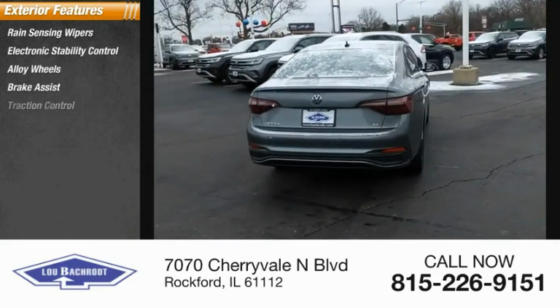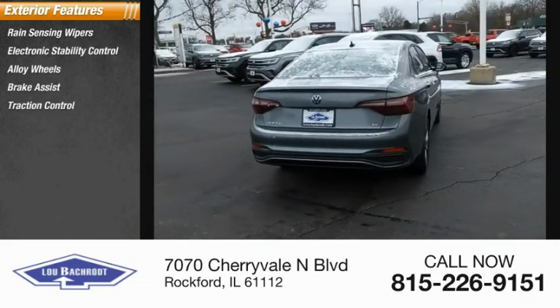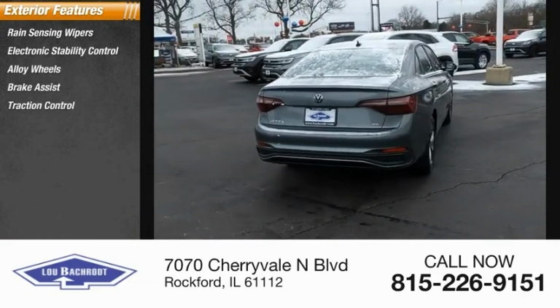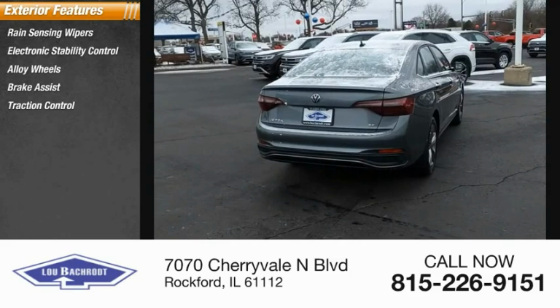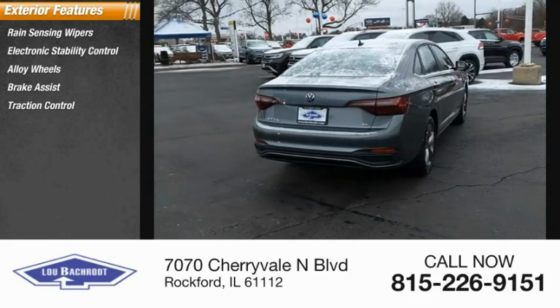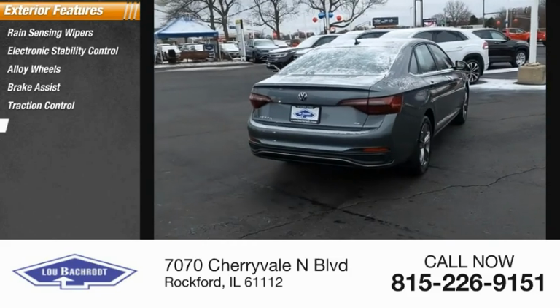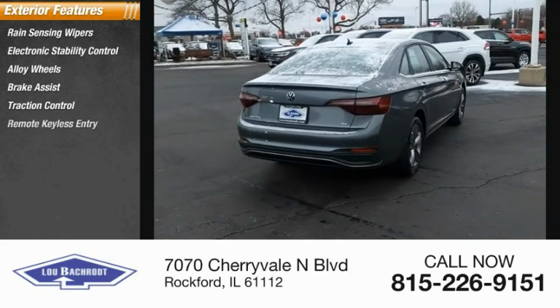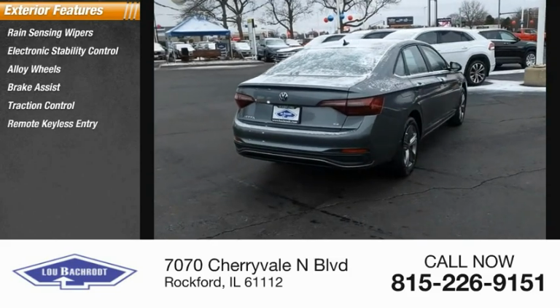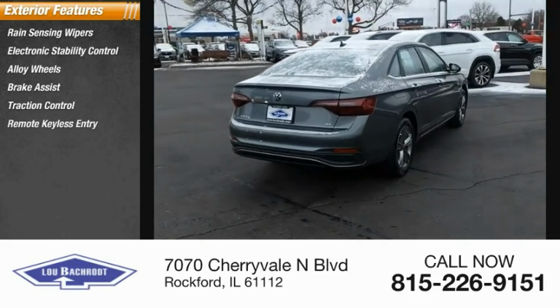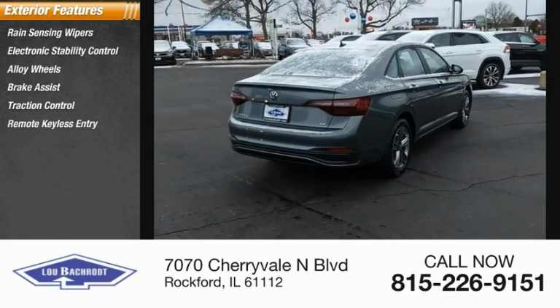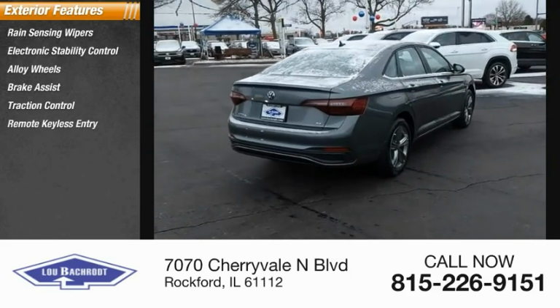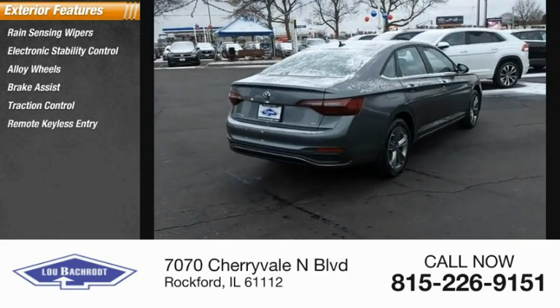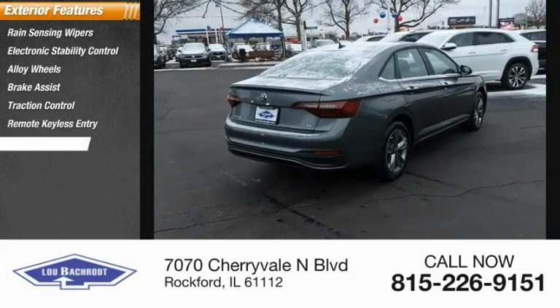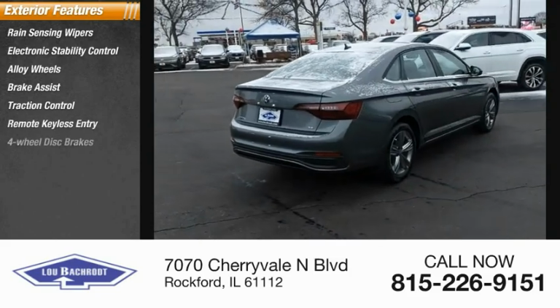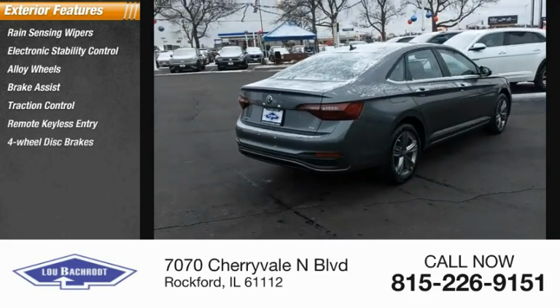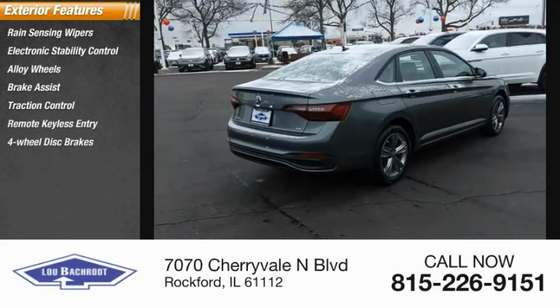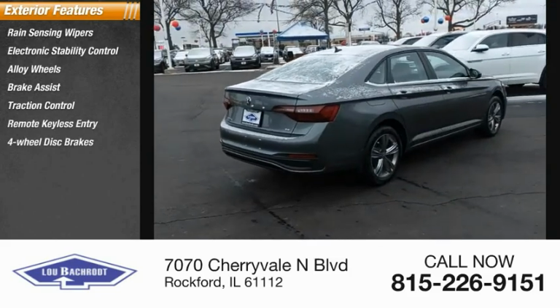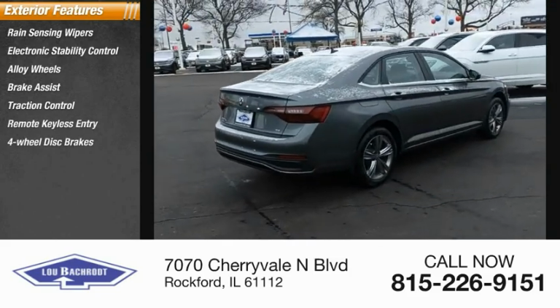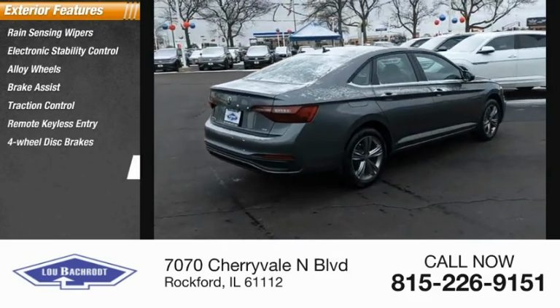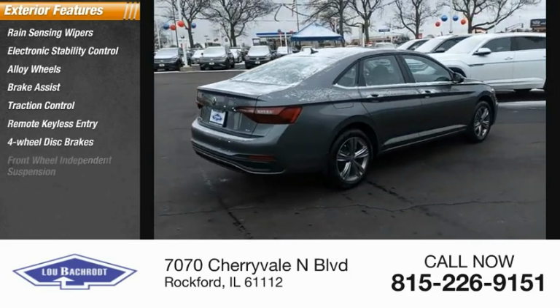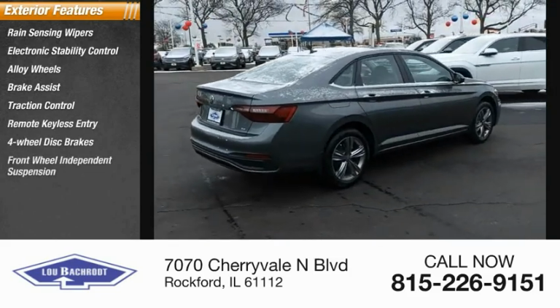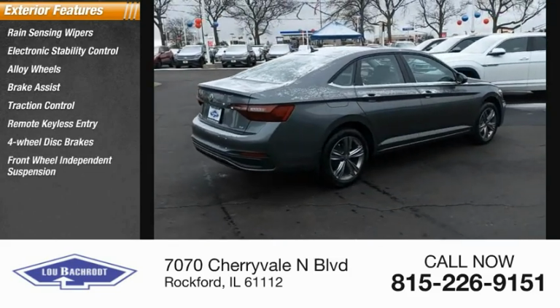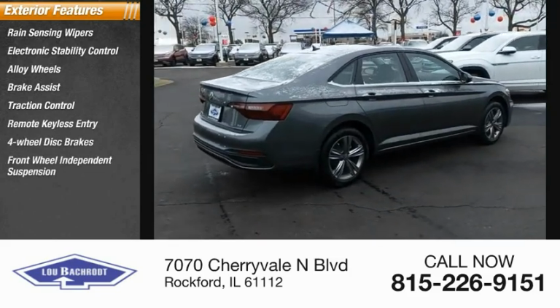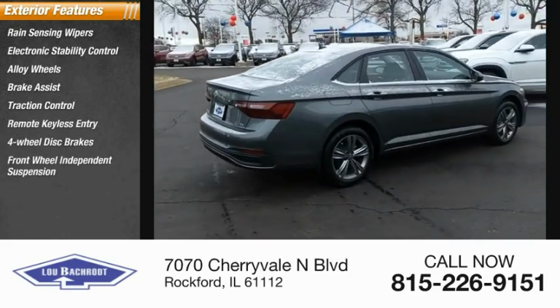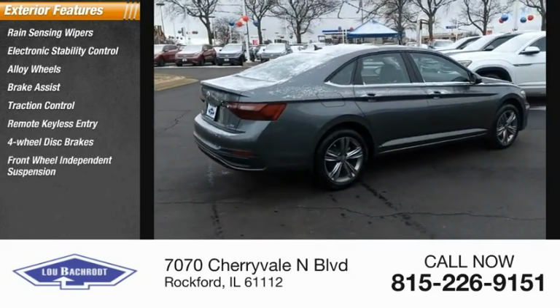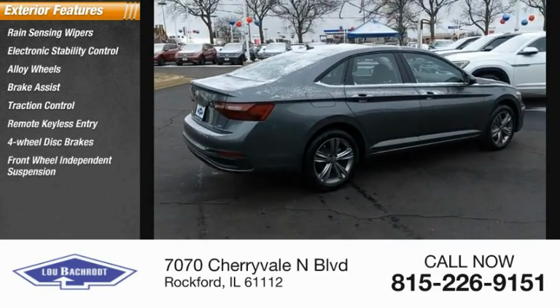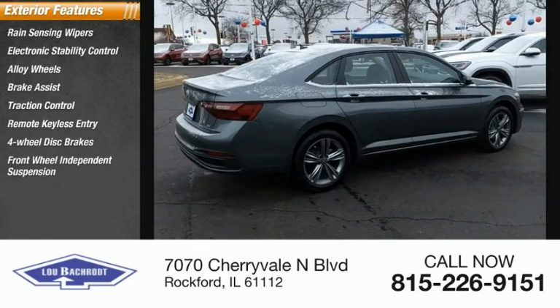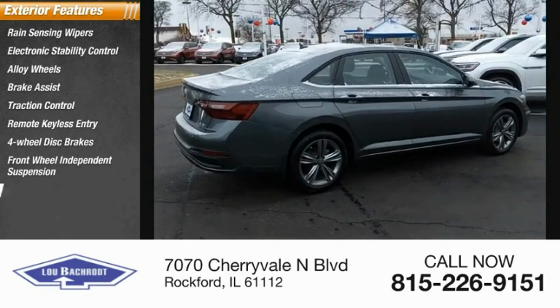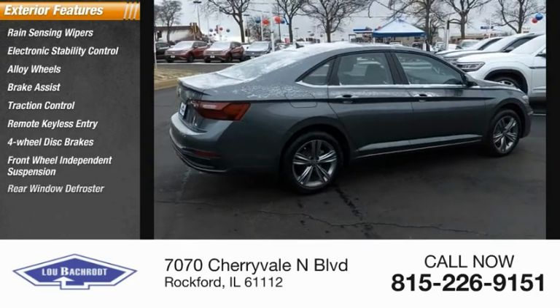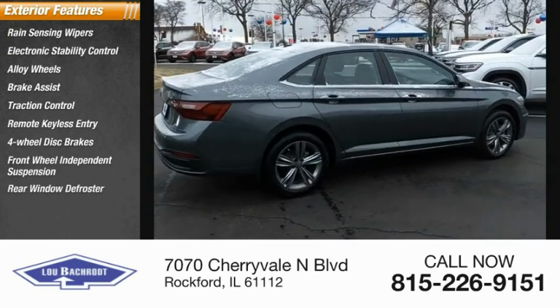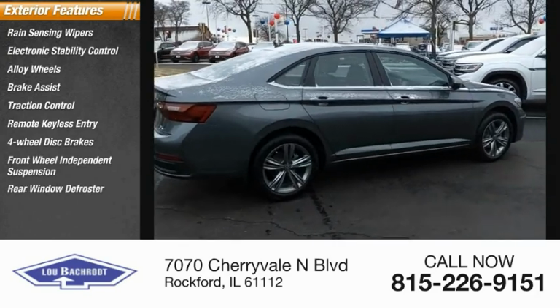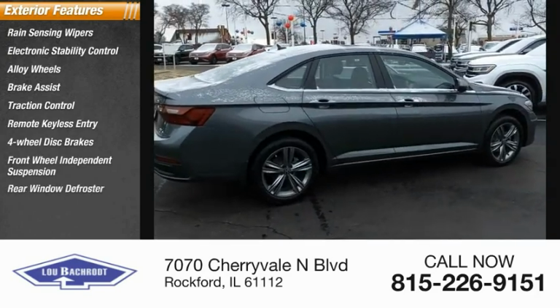Traction control, remote keyless entry, four-wheel disc brakes, front-wheel independent suspension, rear window defroster.